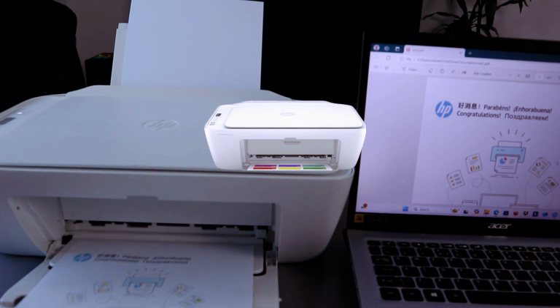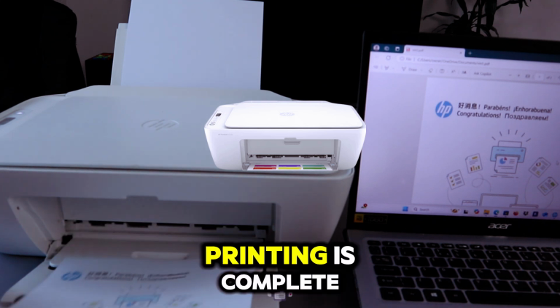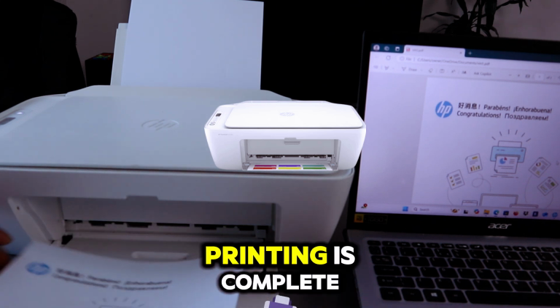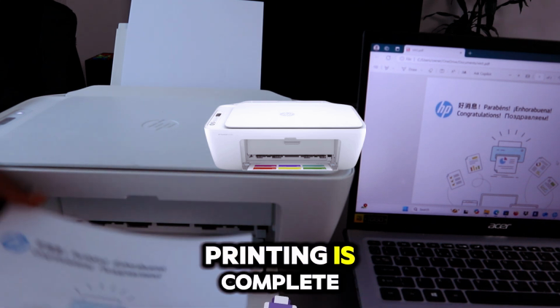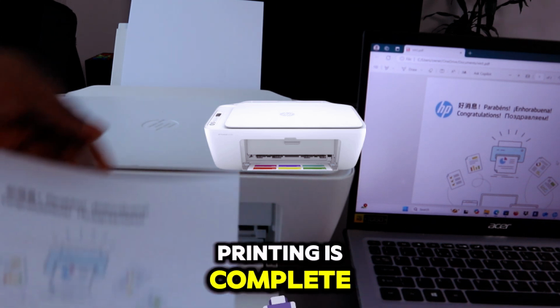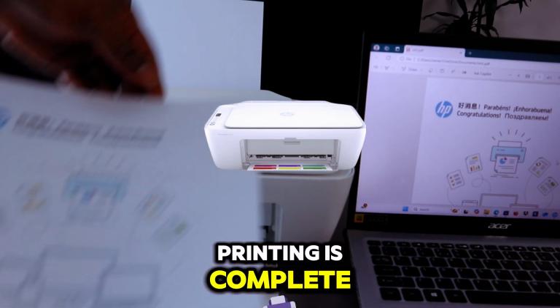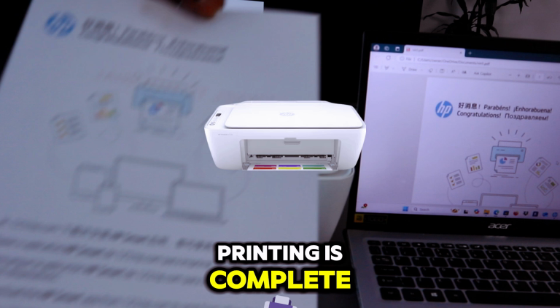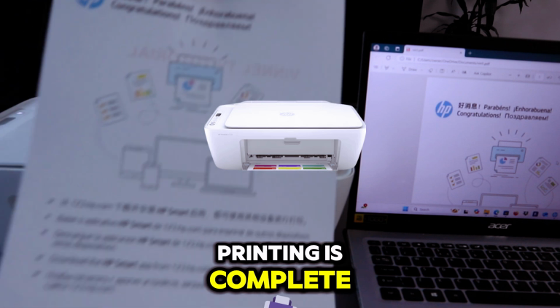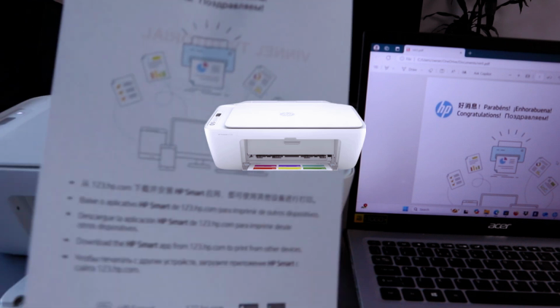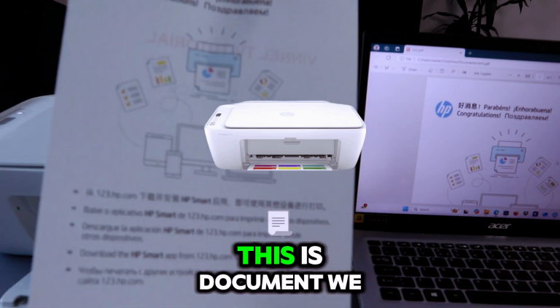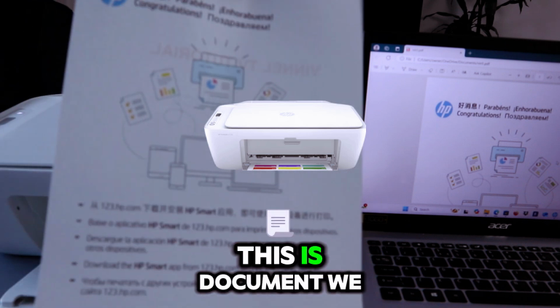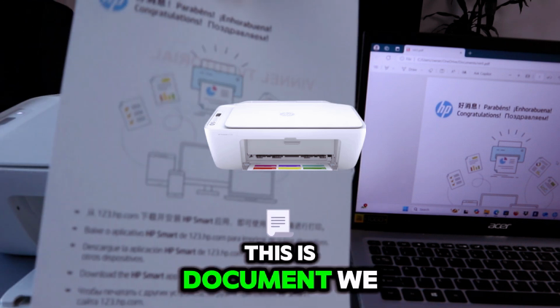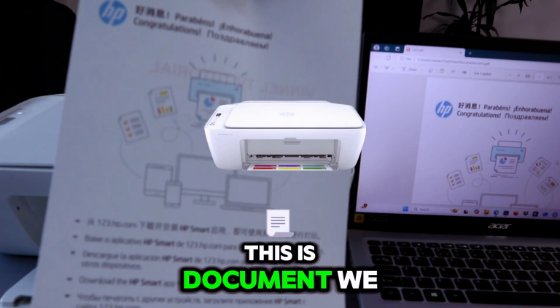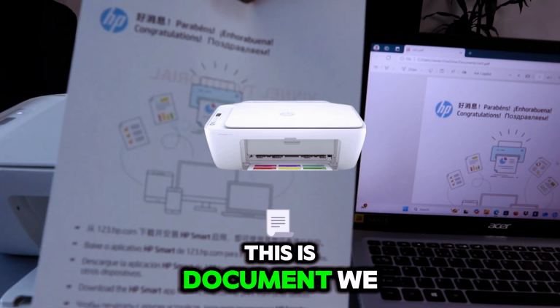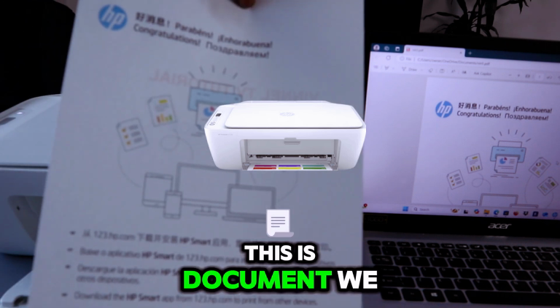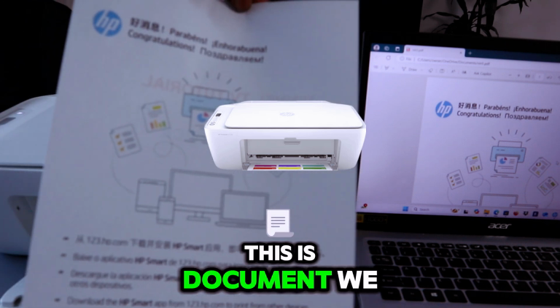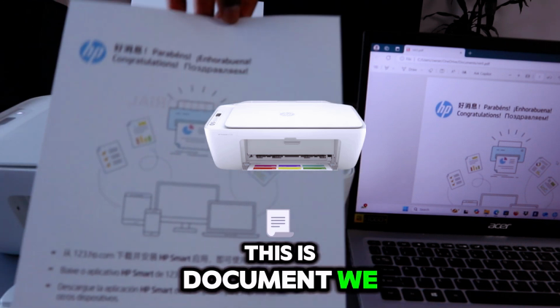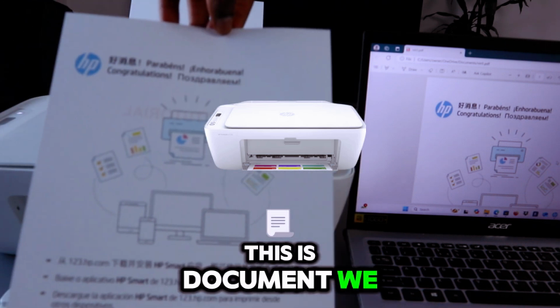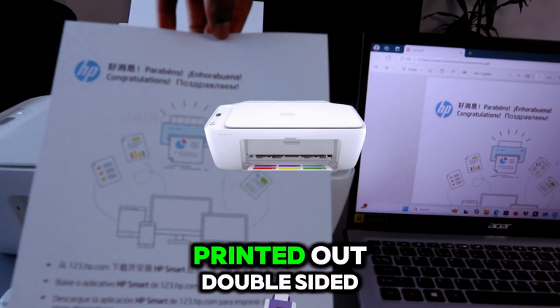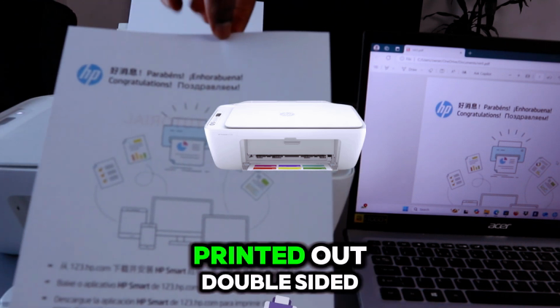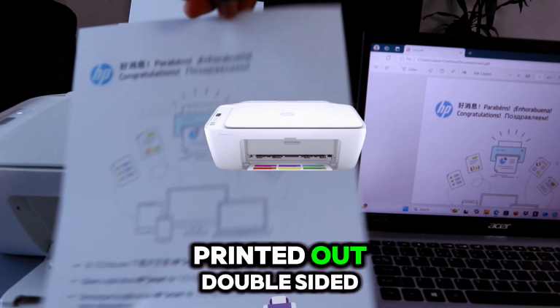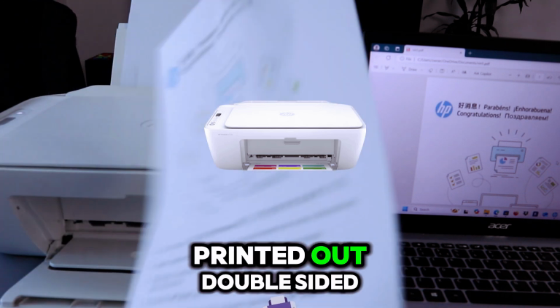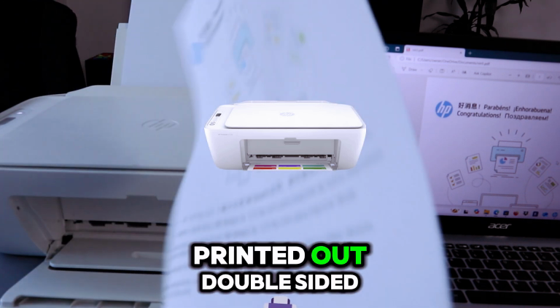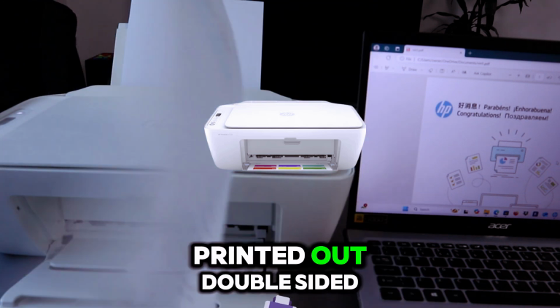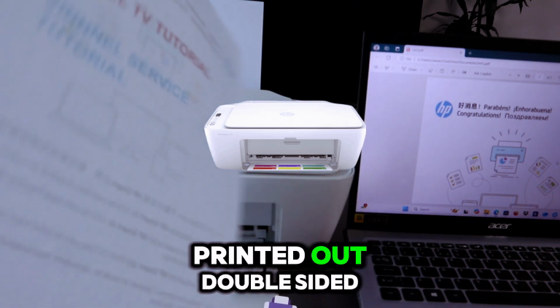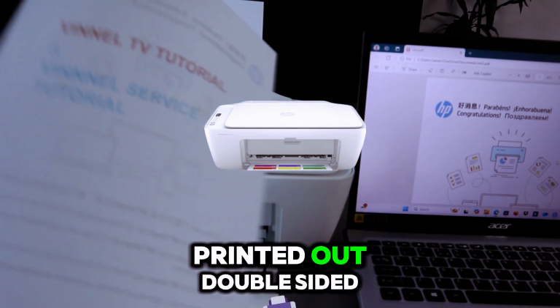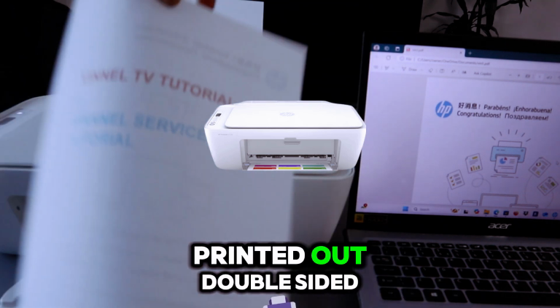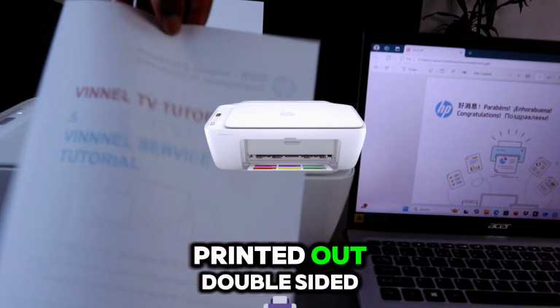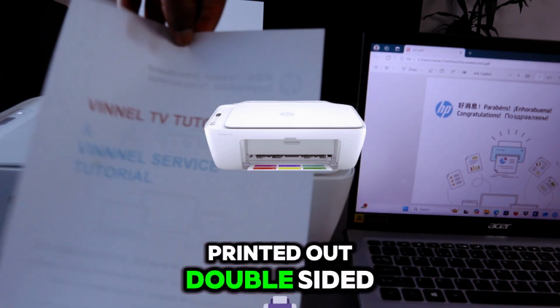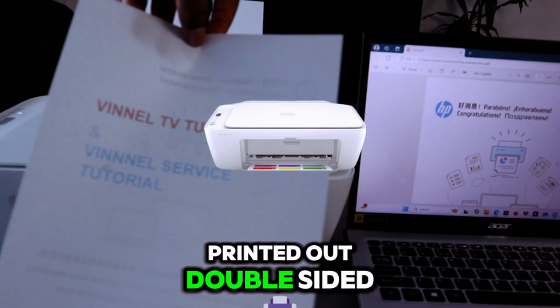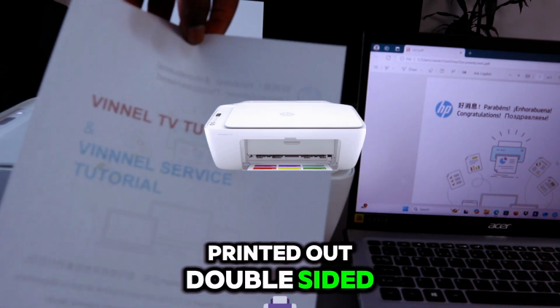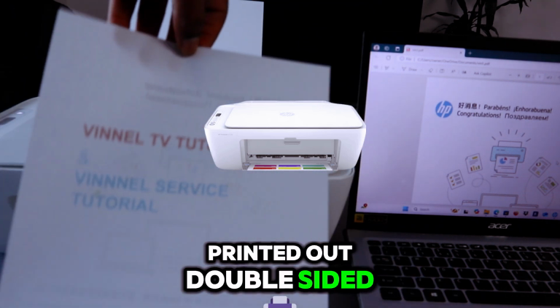Printing is complete. This is the document we printed out — double-sided.